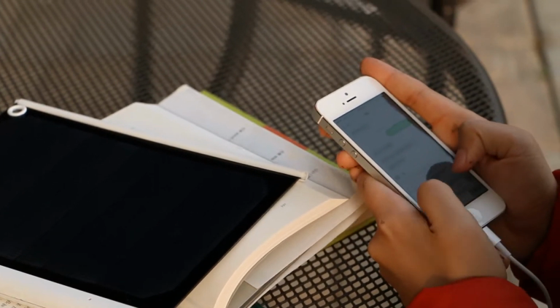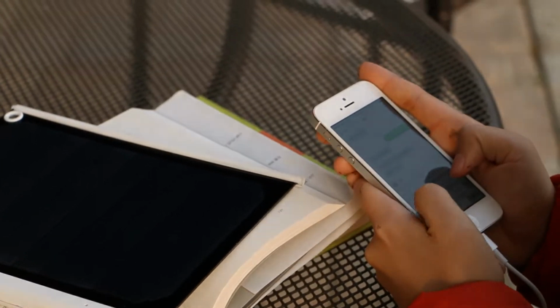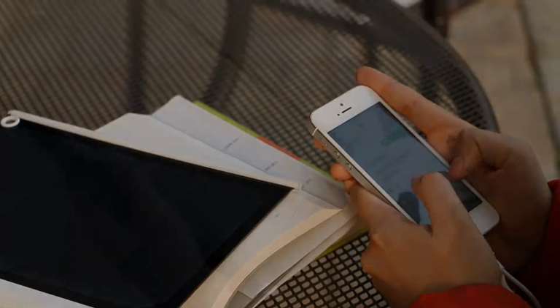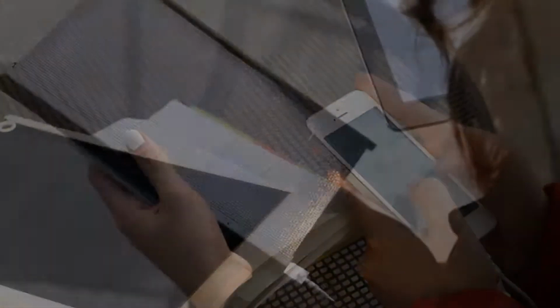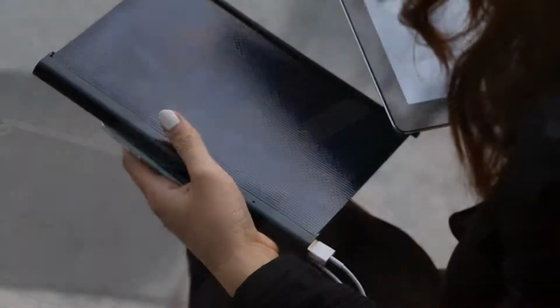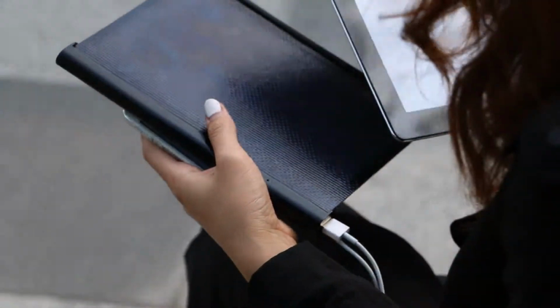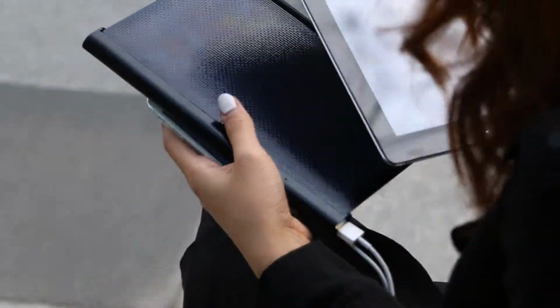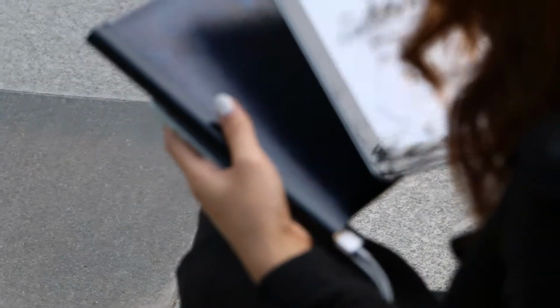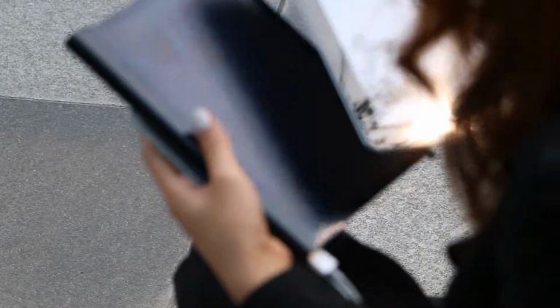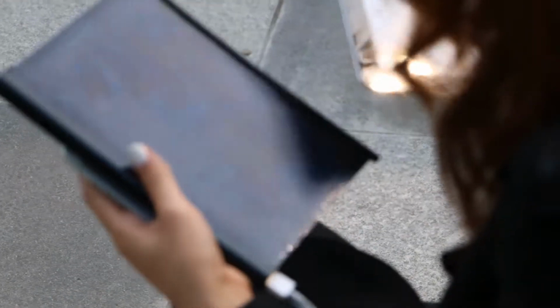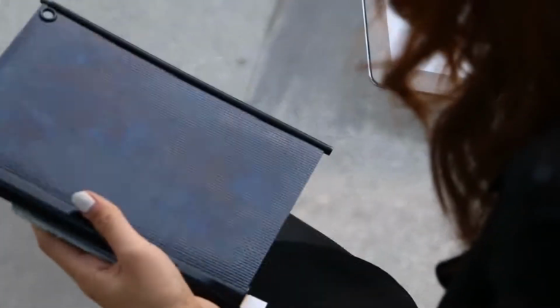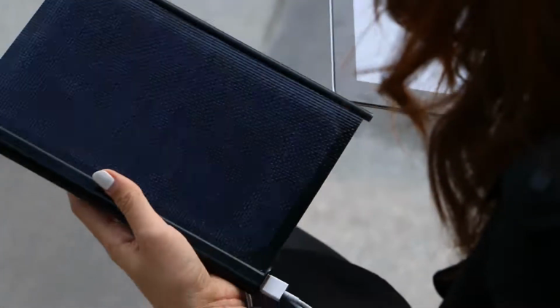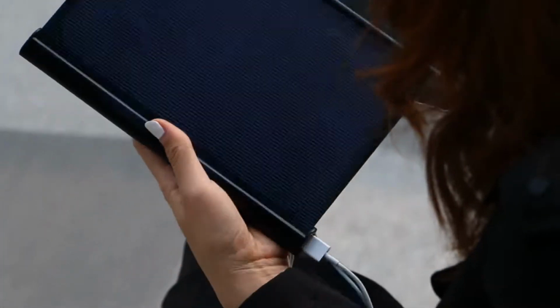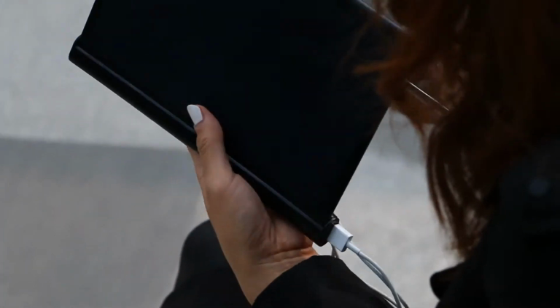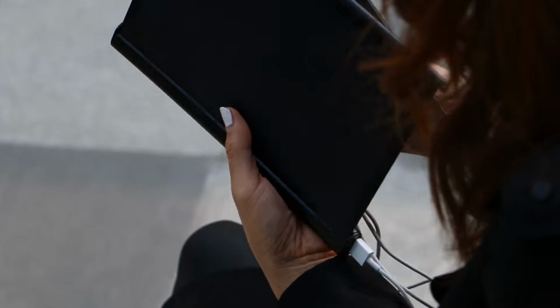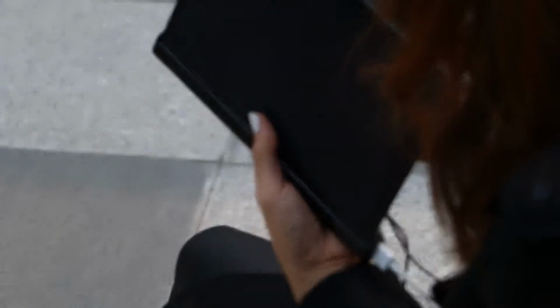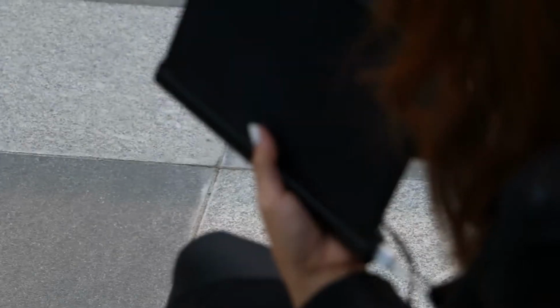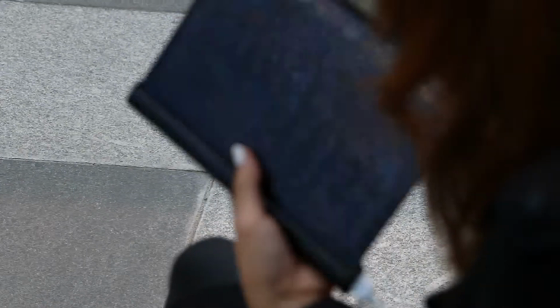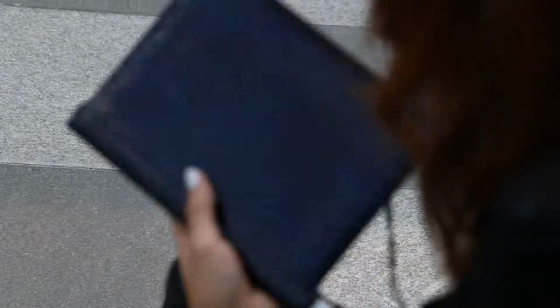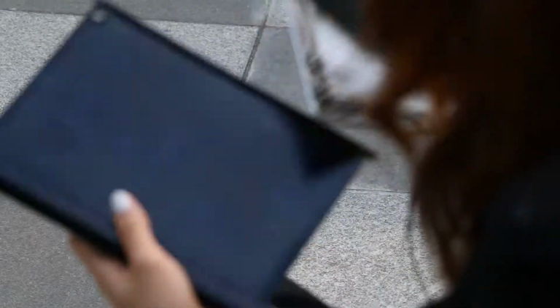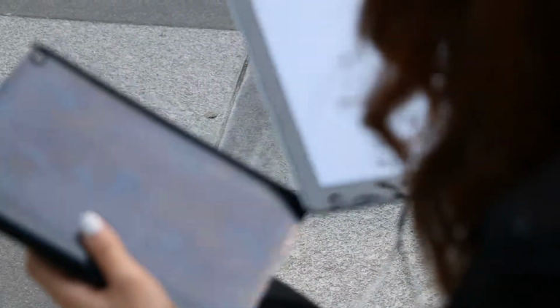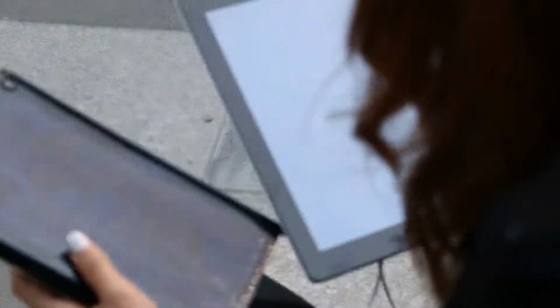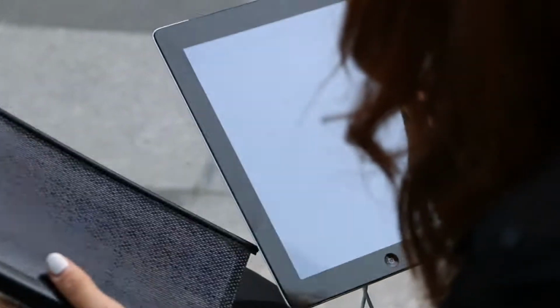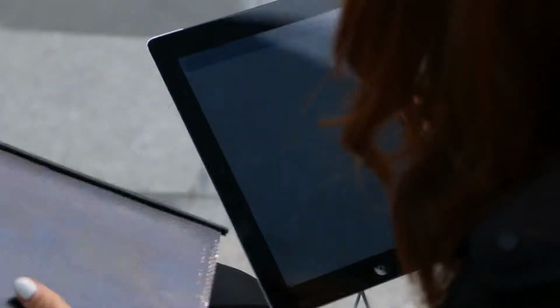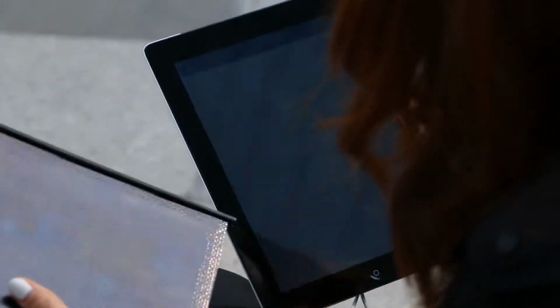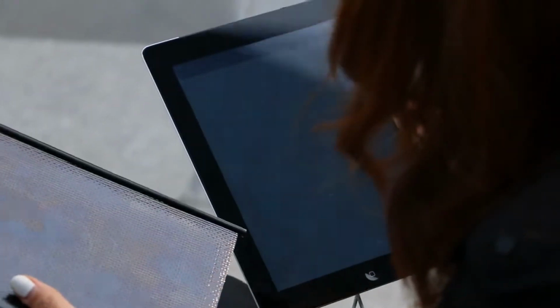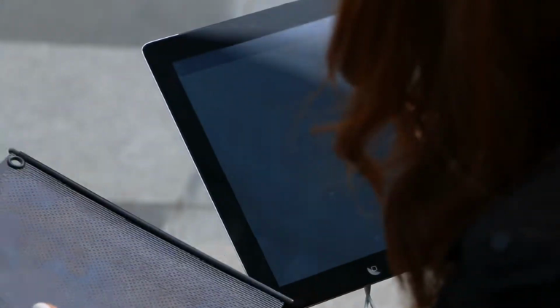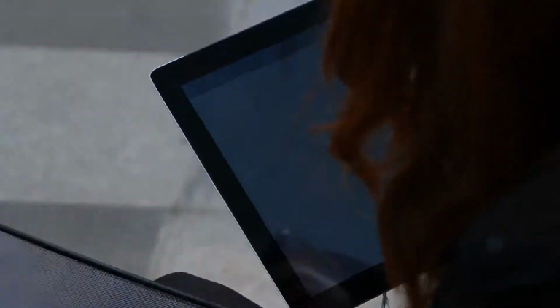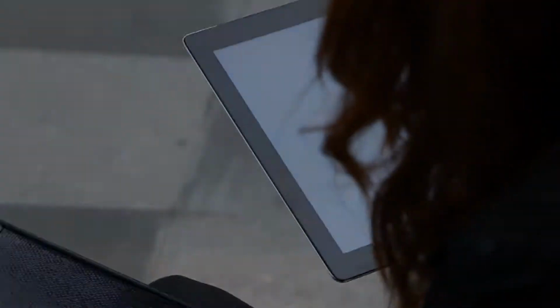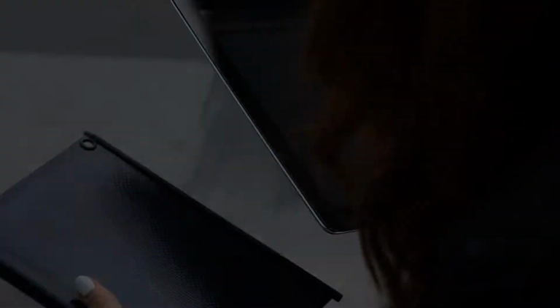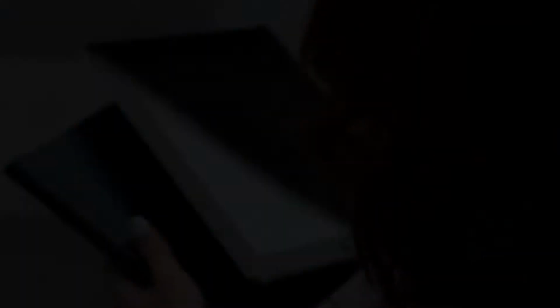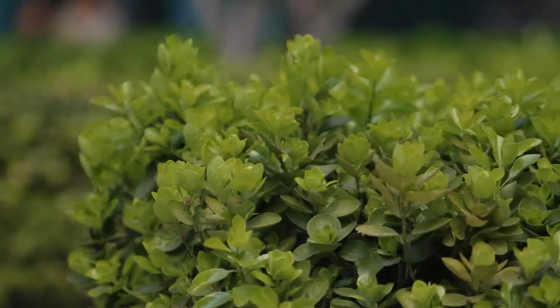I'm about to introduce Solar Aid, the most advanced solar charger that can solve this issue.